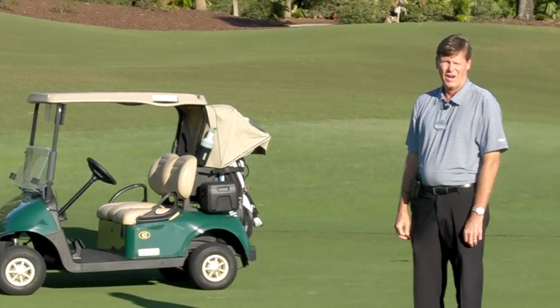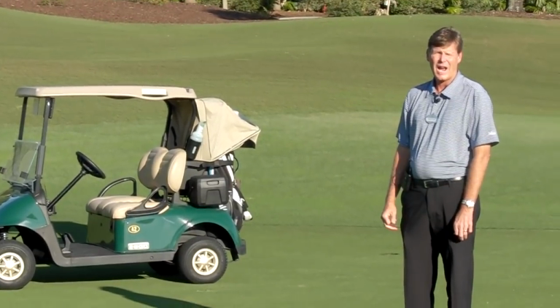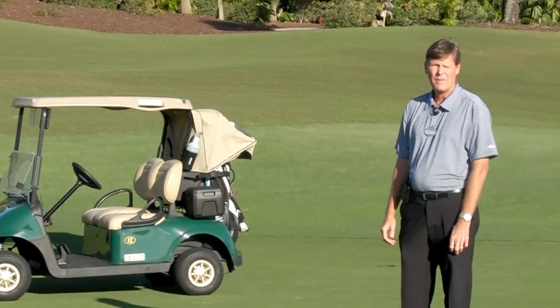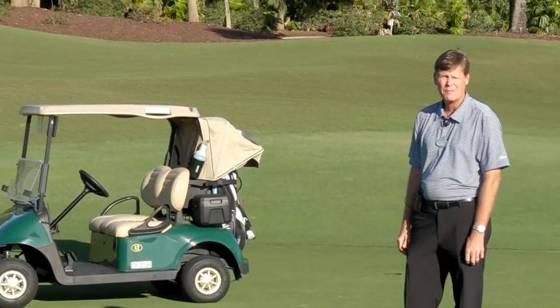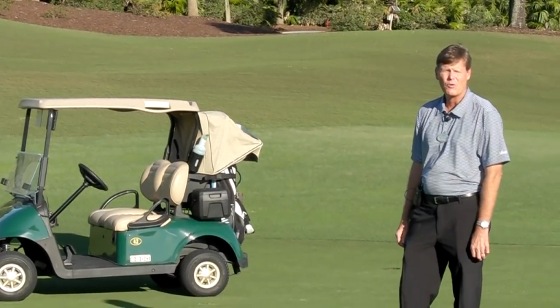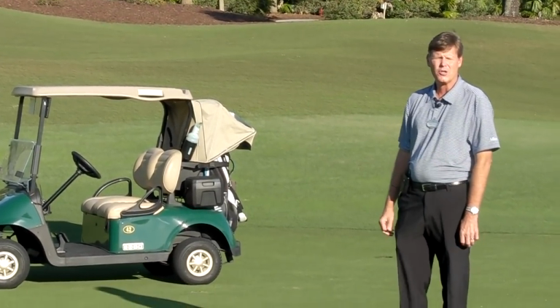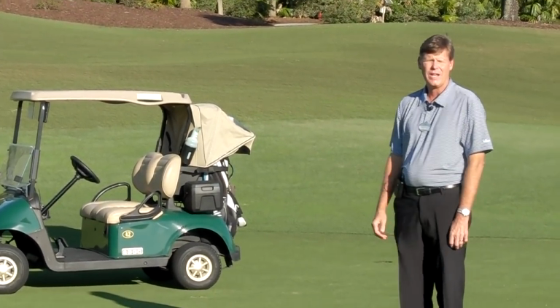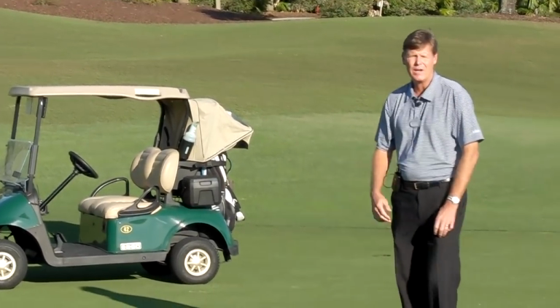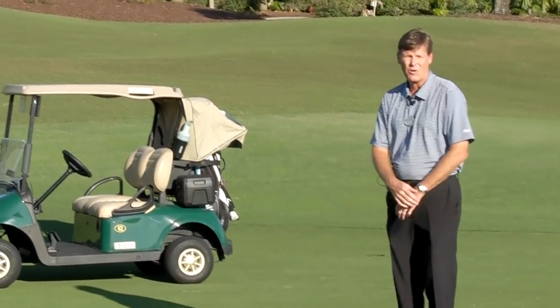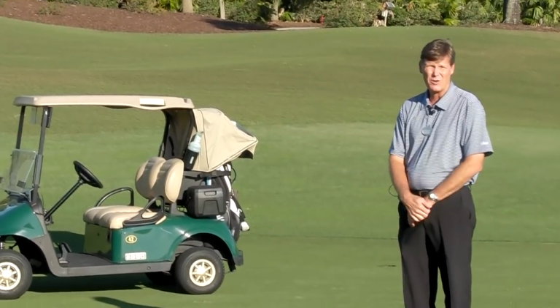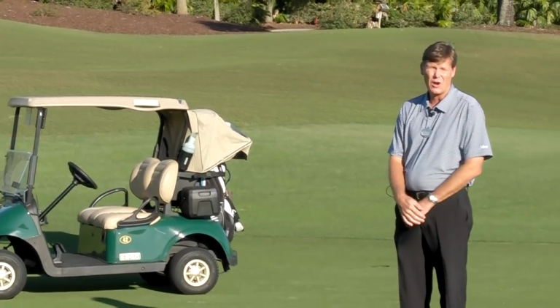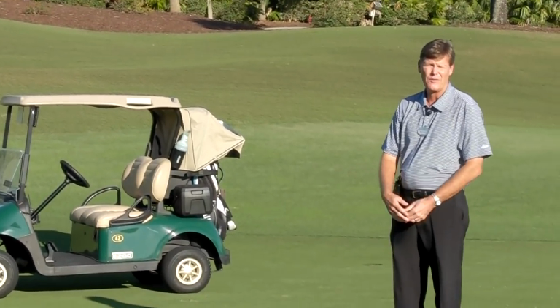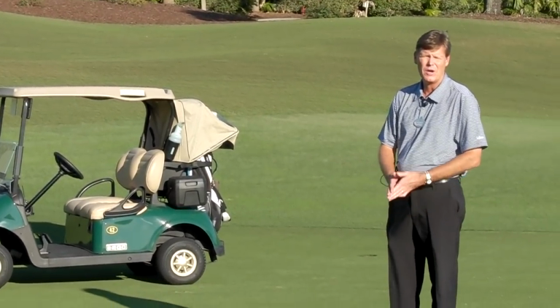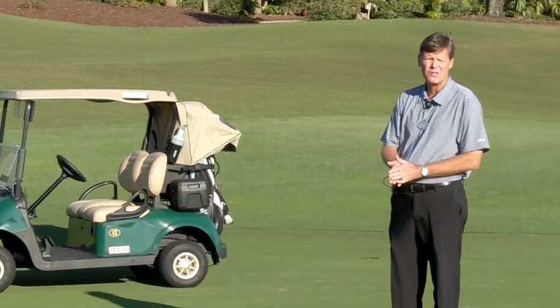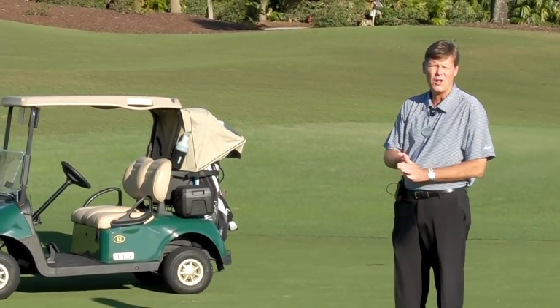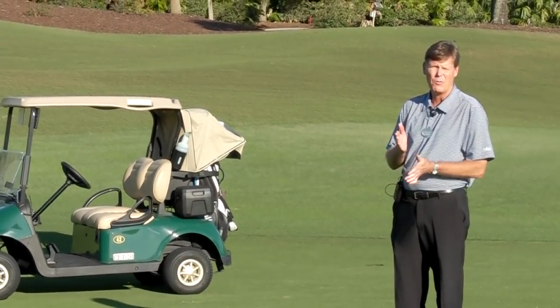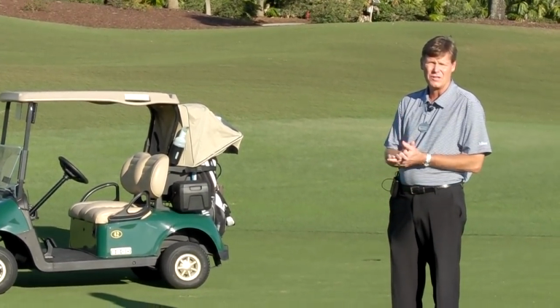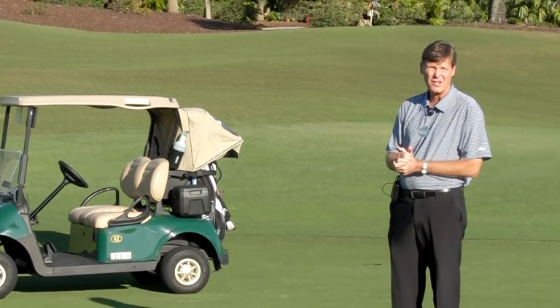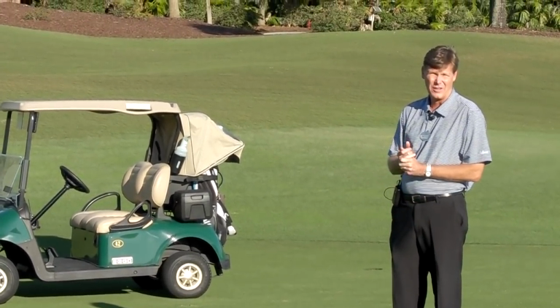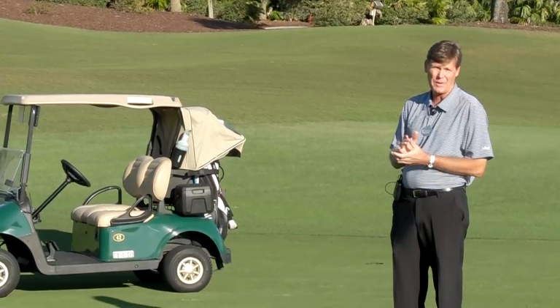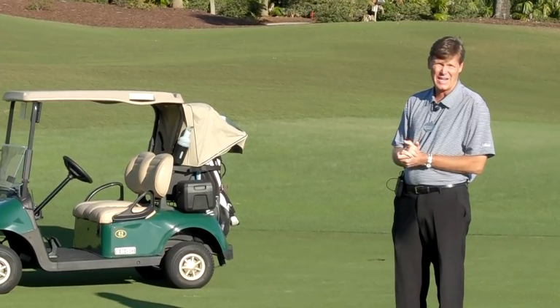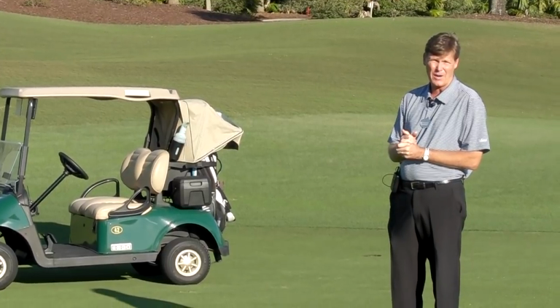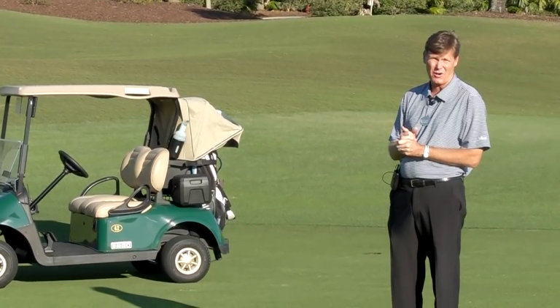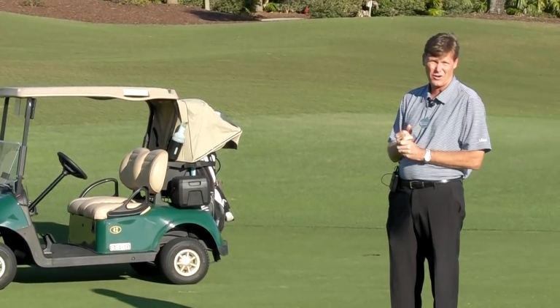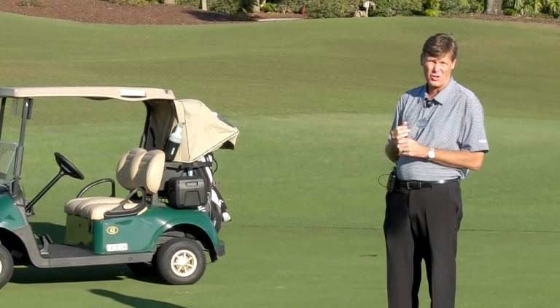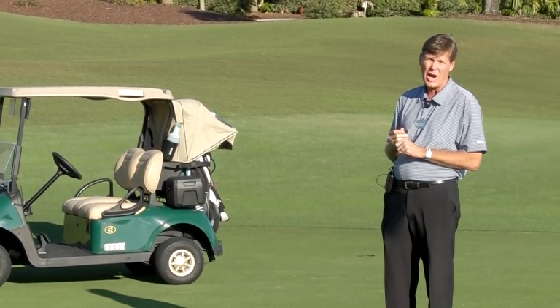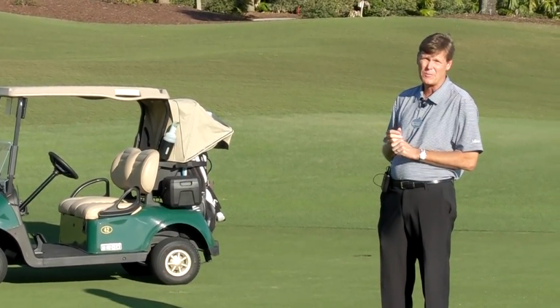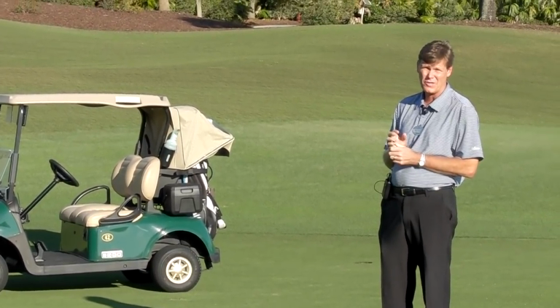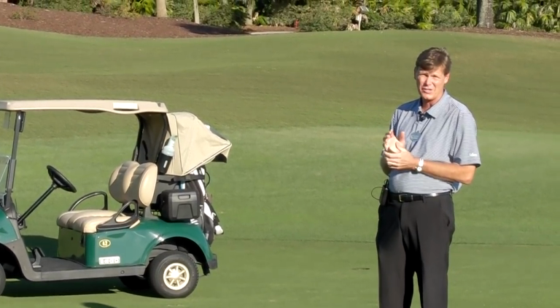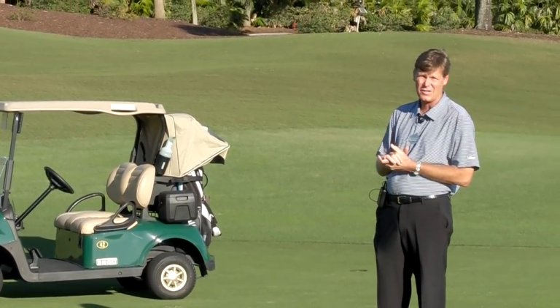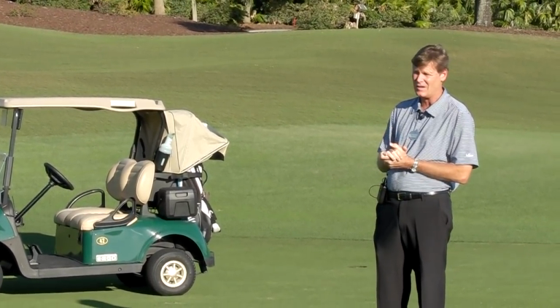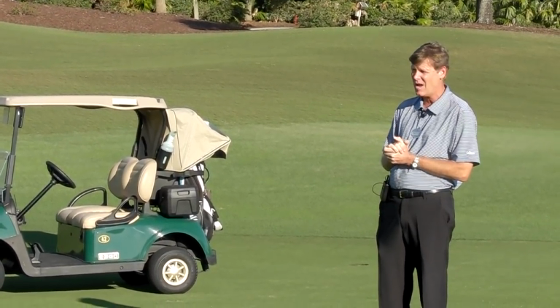Hi, my name is Roger Kennedy. I'm Director of Golf at Mirasol, and I want to talk to you a little bit today about our cart driving procedures at the club.